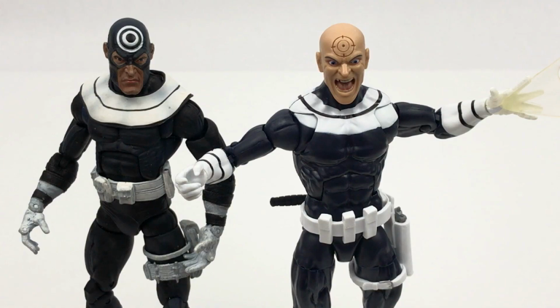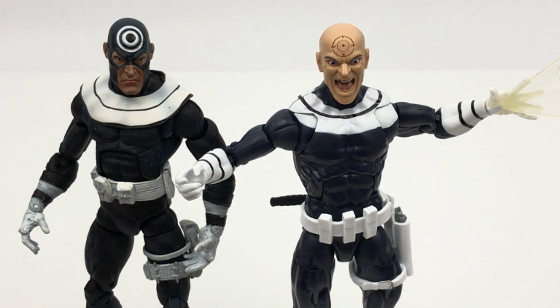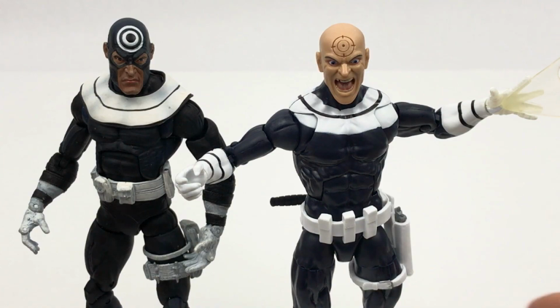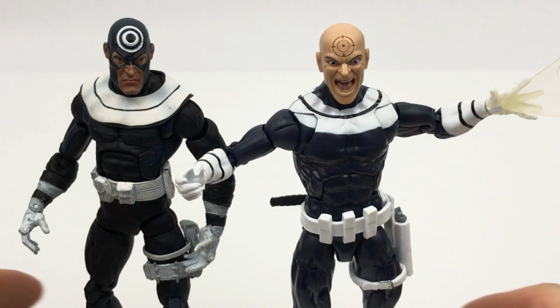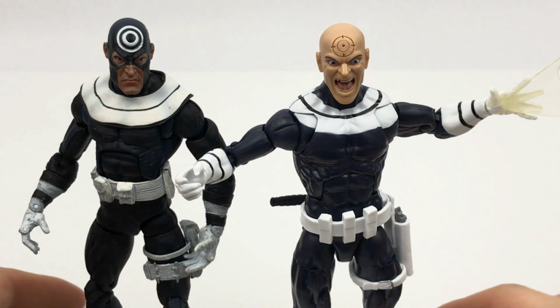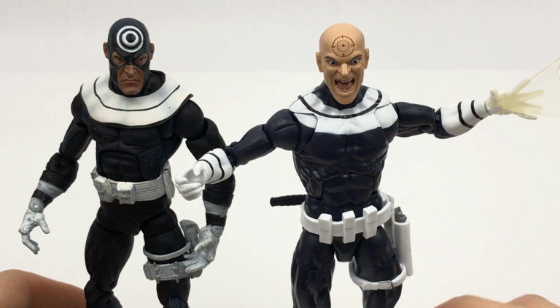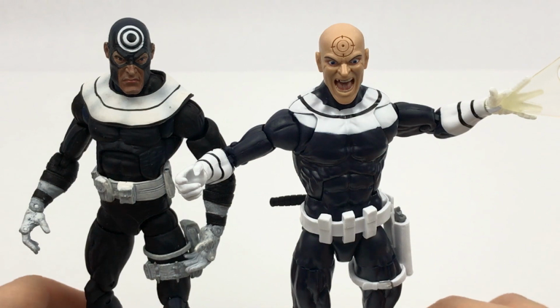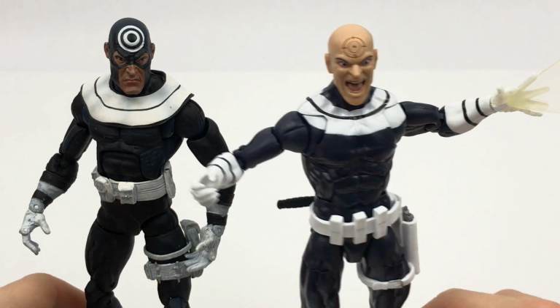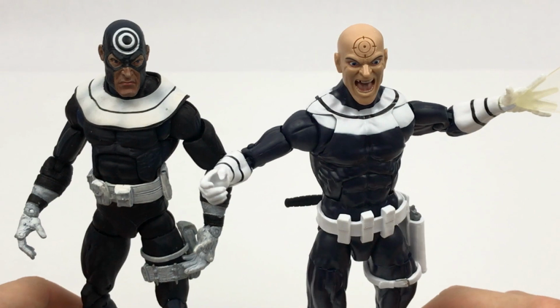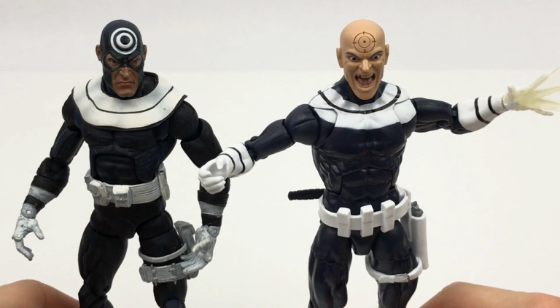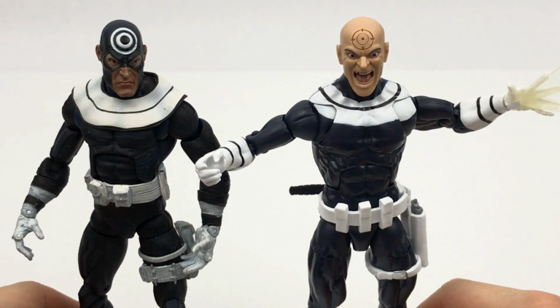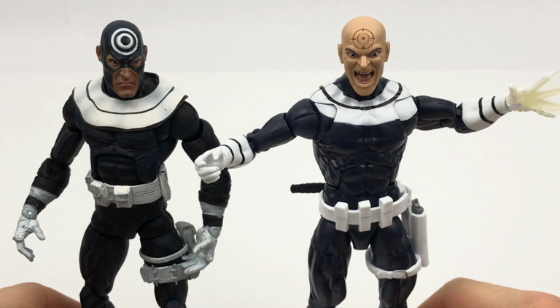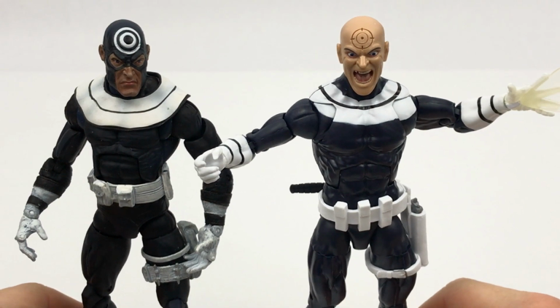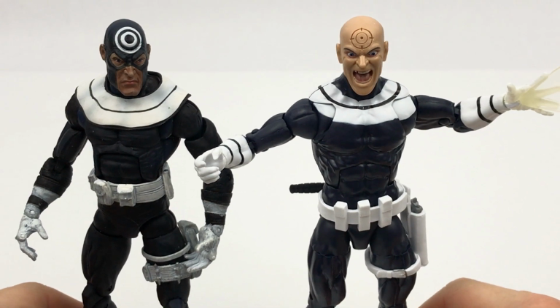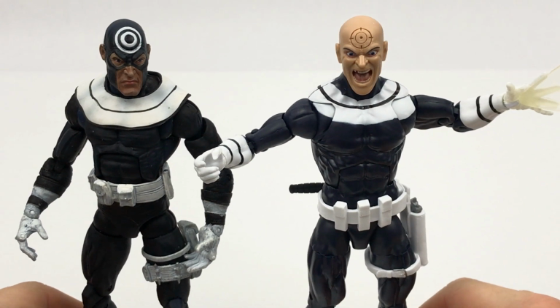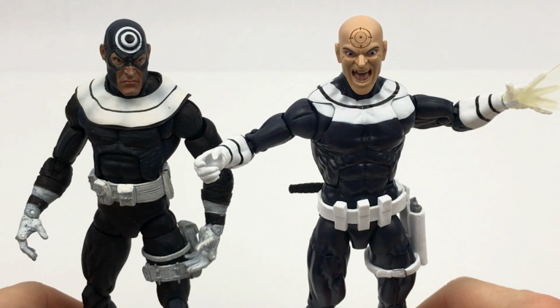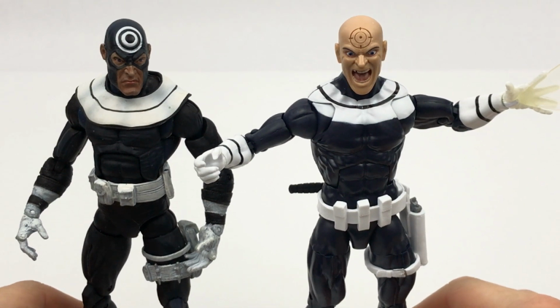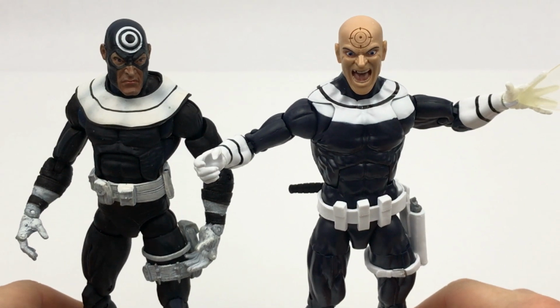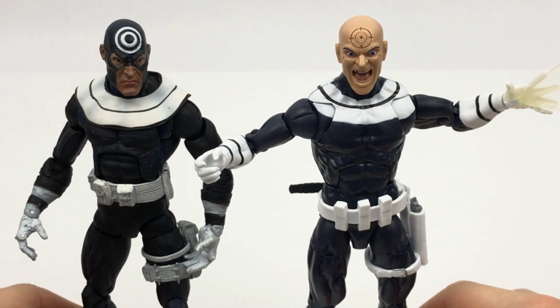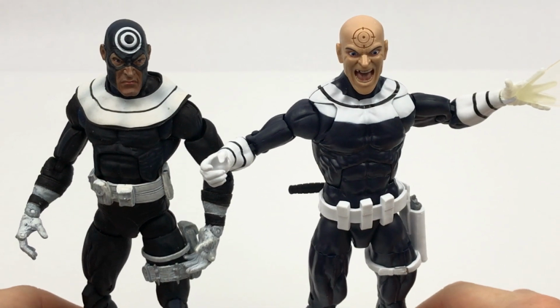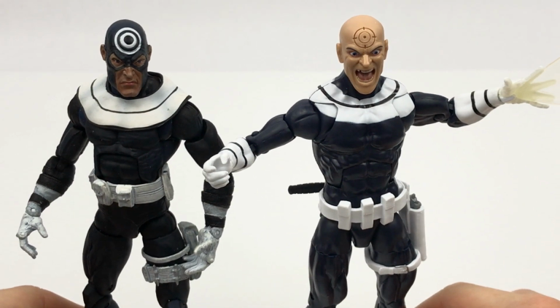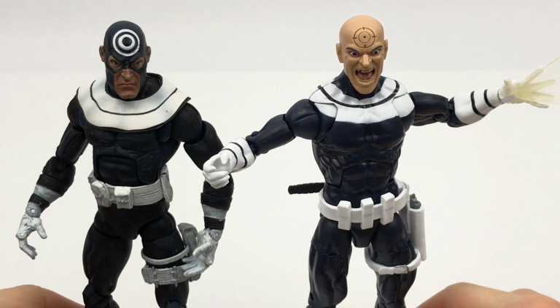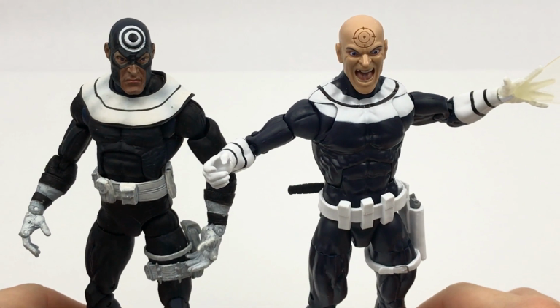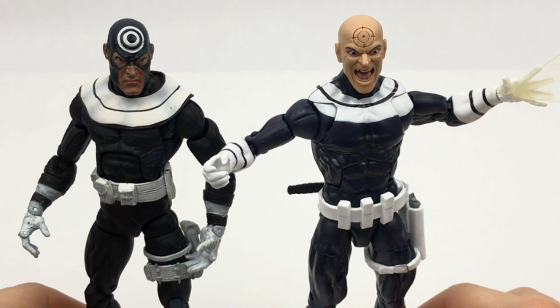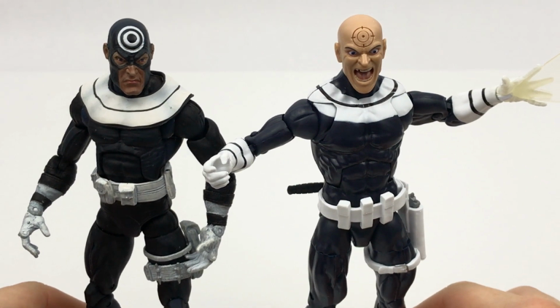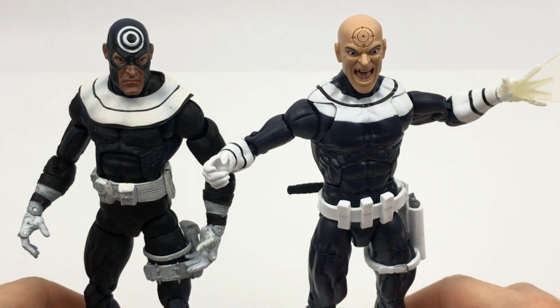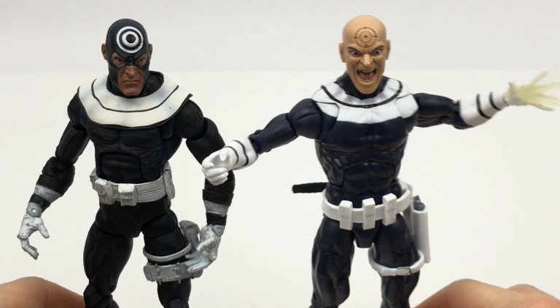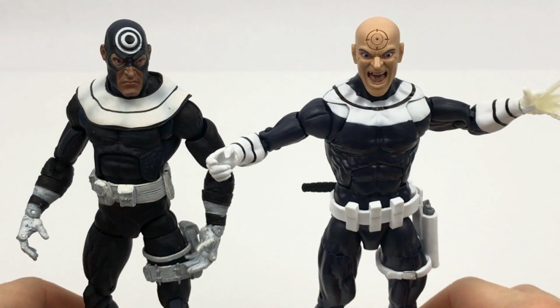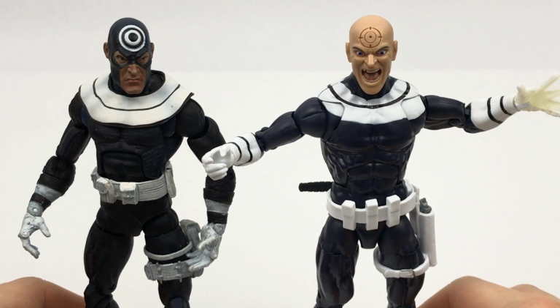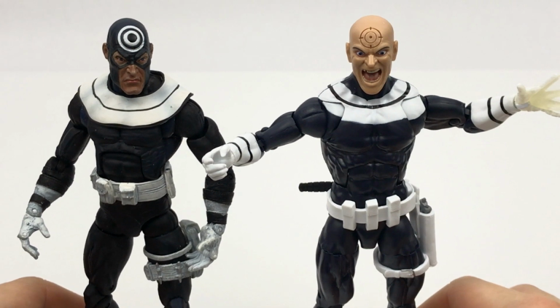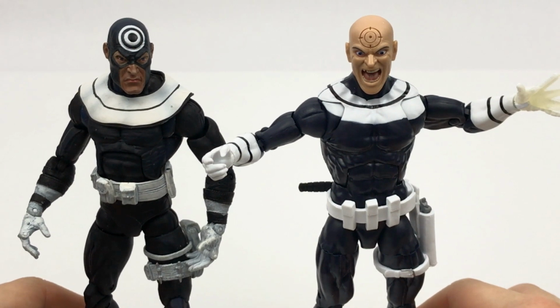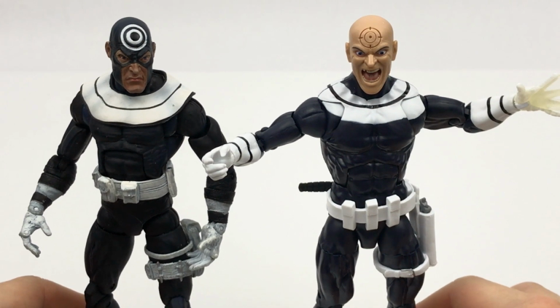Straightening the figures out, they both actually stand at about six and a half inches tall — they are the same height as each other.